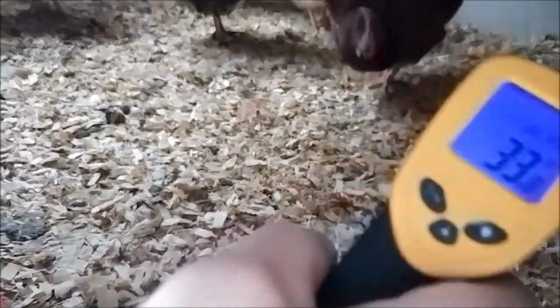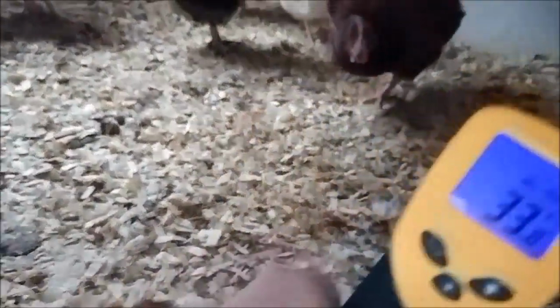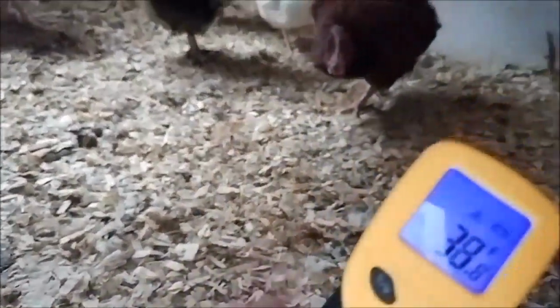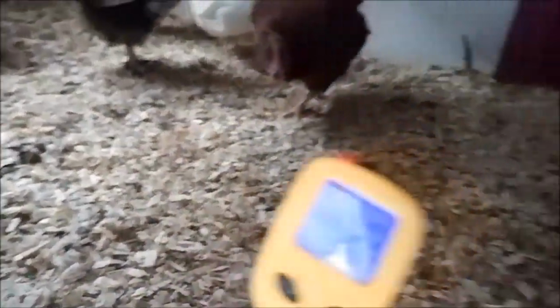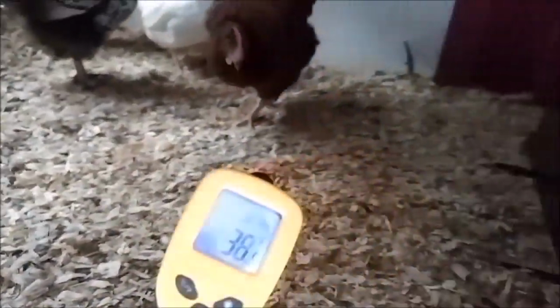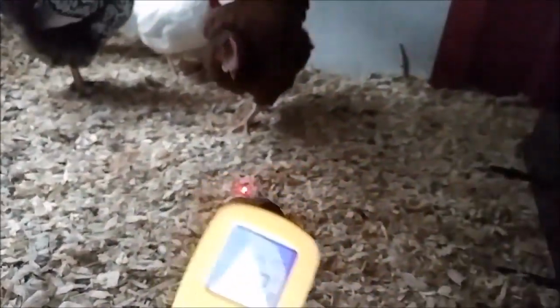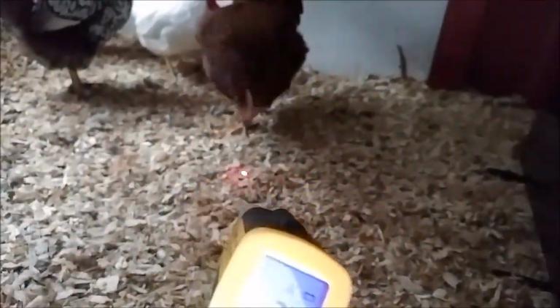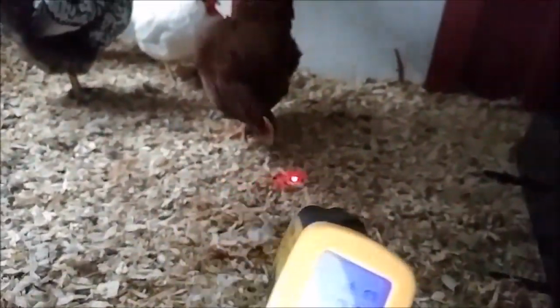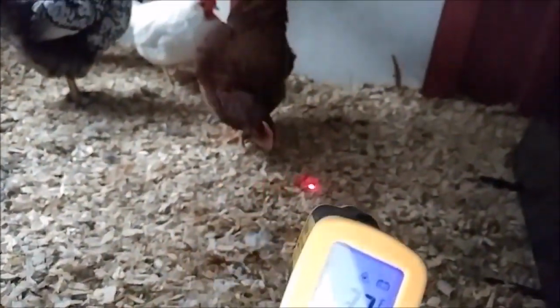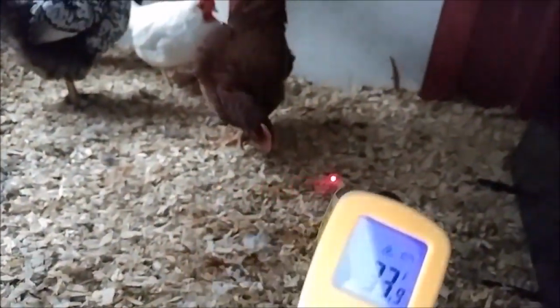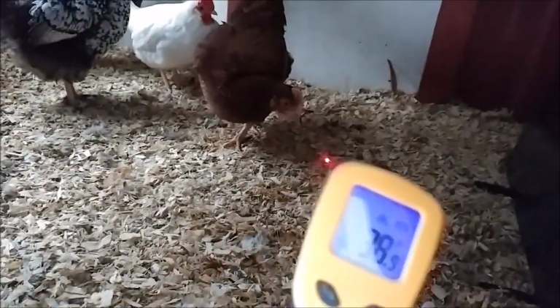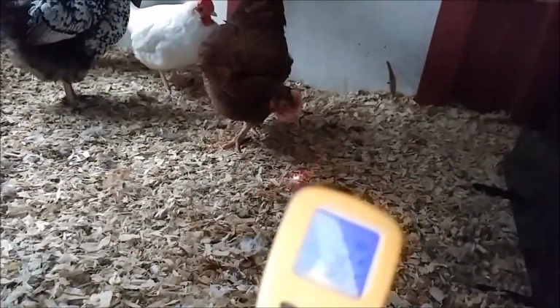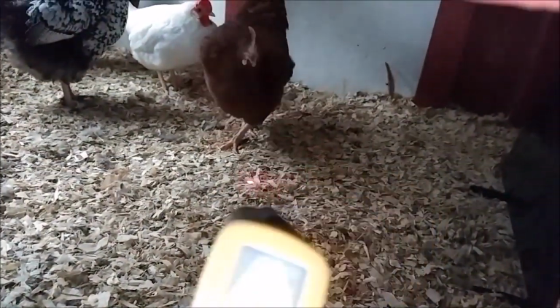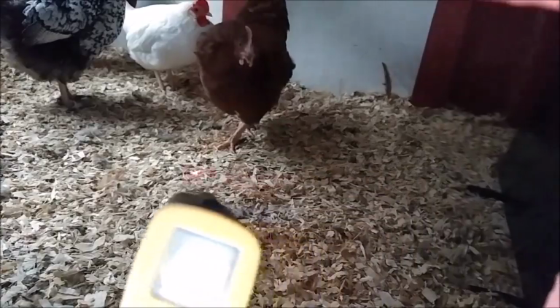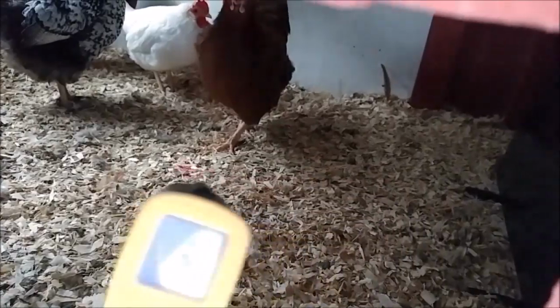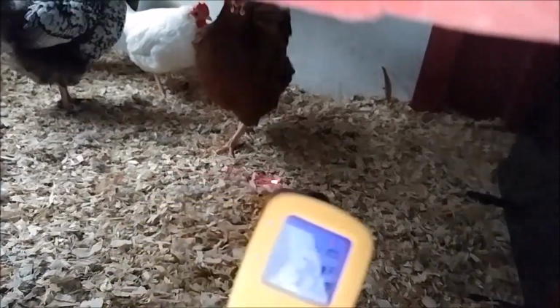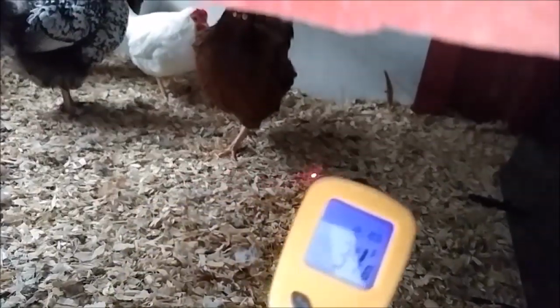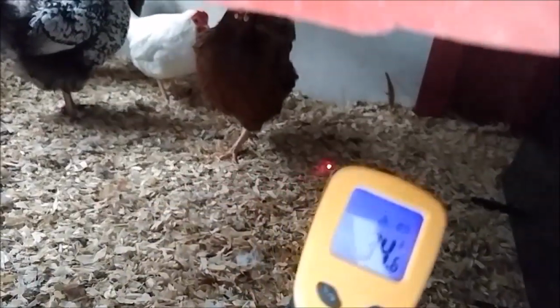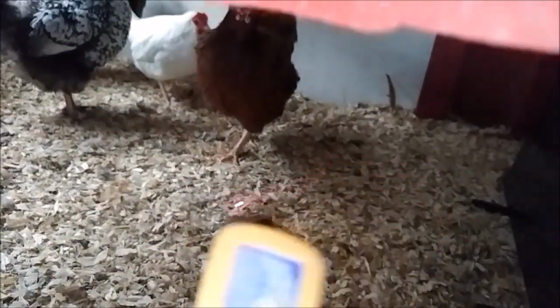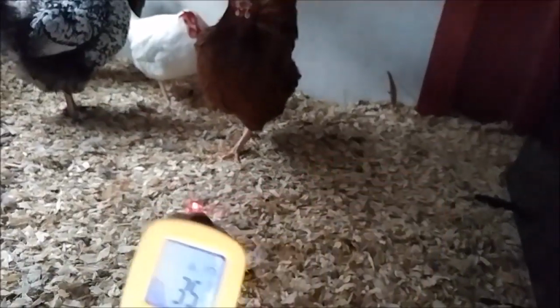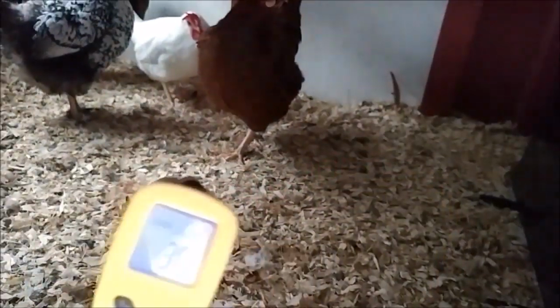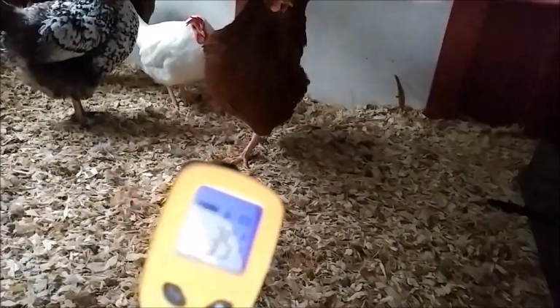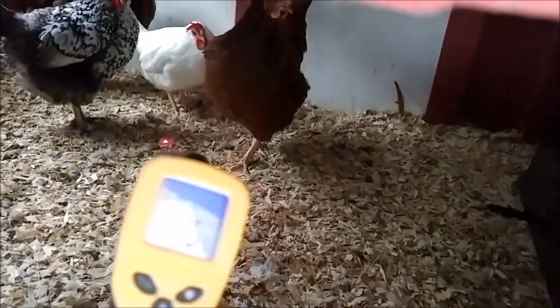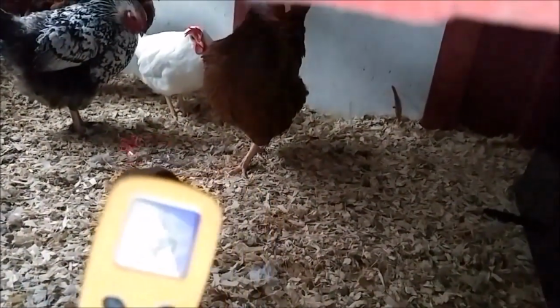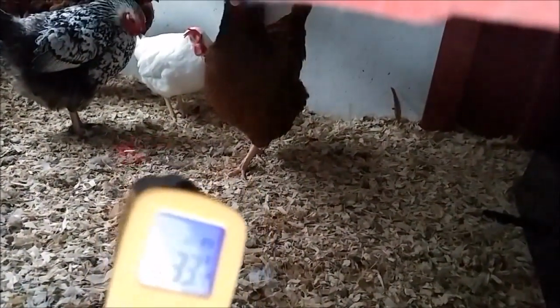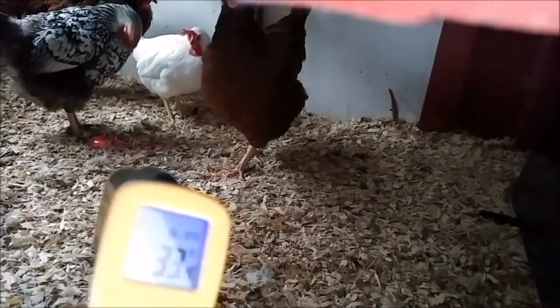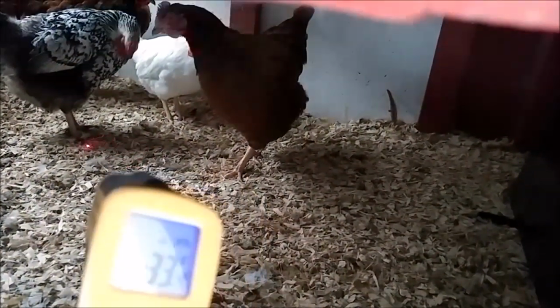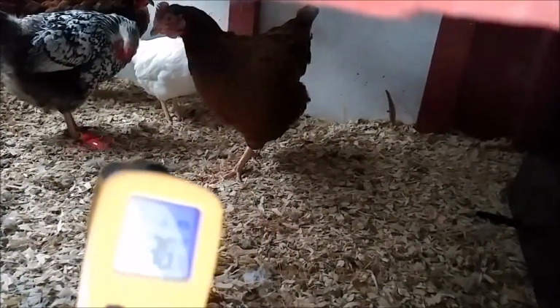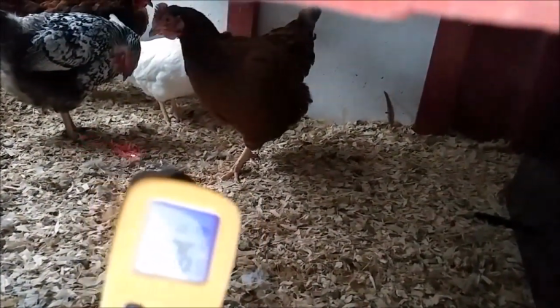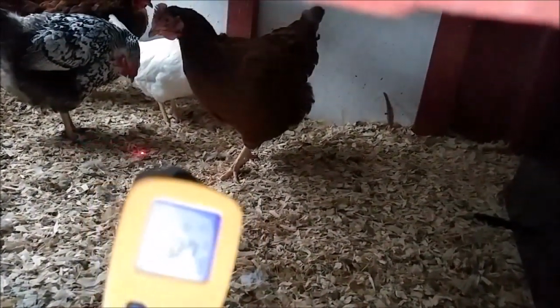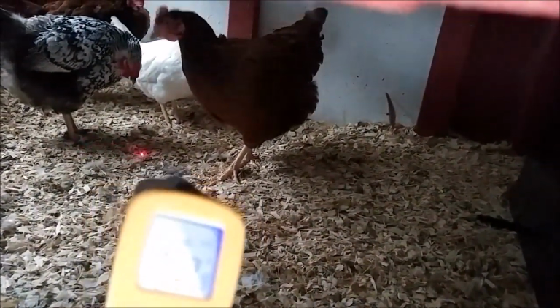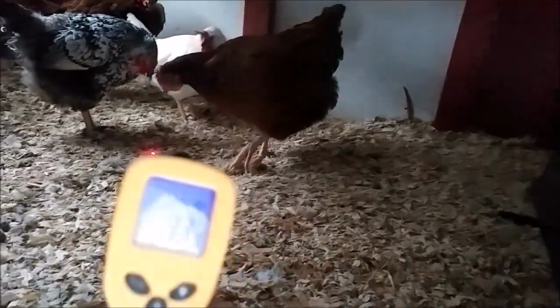The chicken's chasing the laser pointer — I didn't know they did that. That's hilarious.